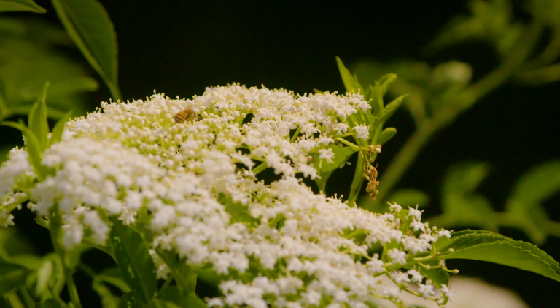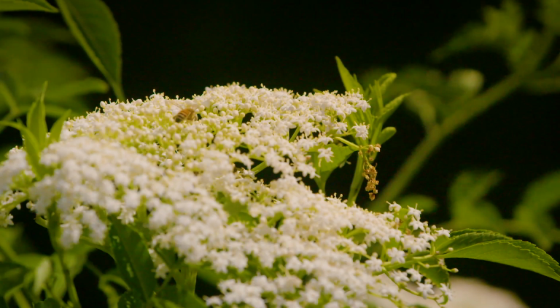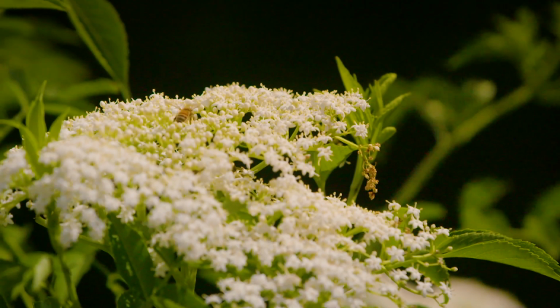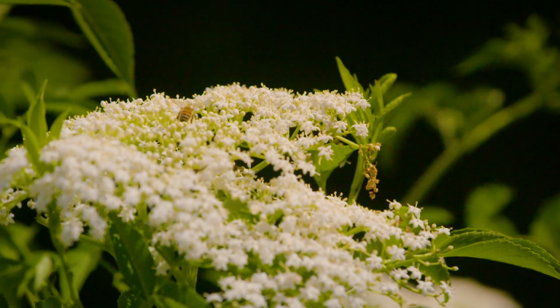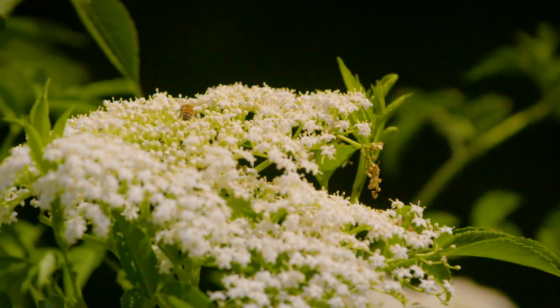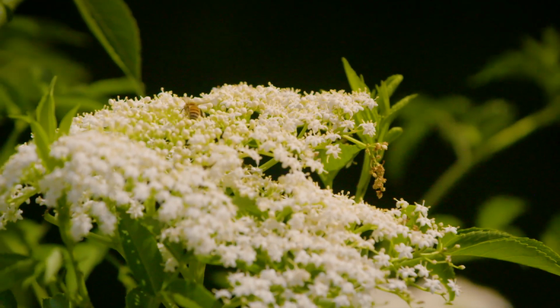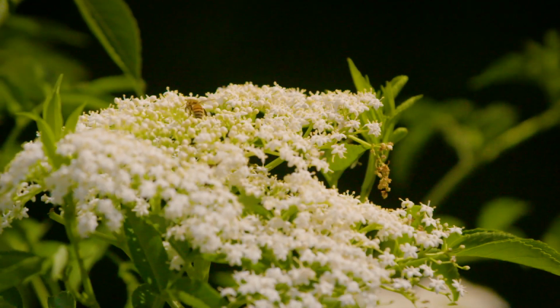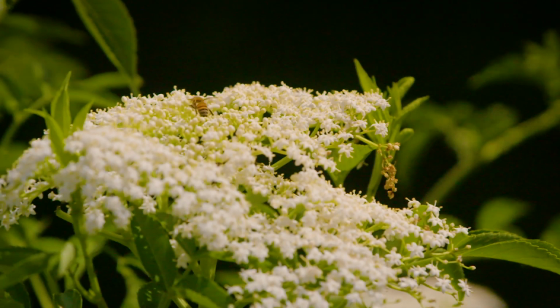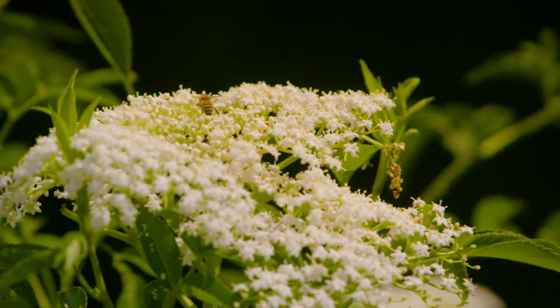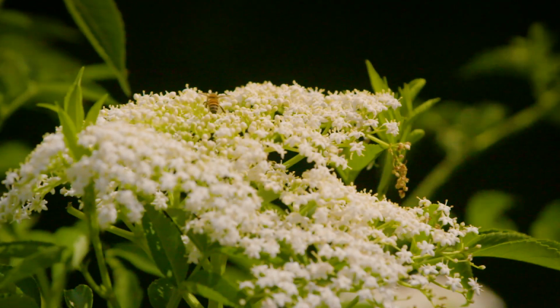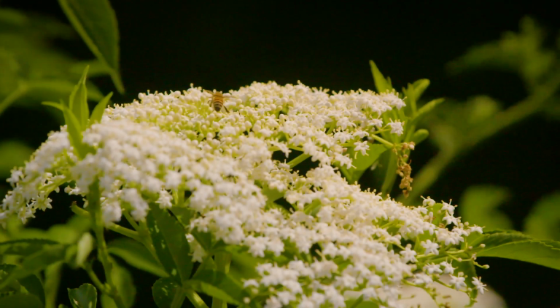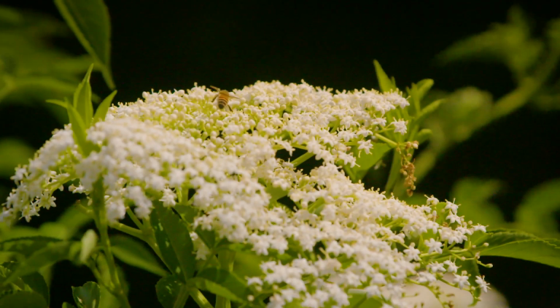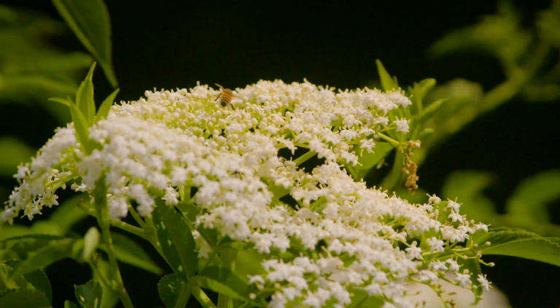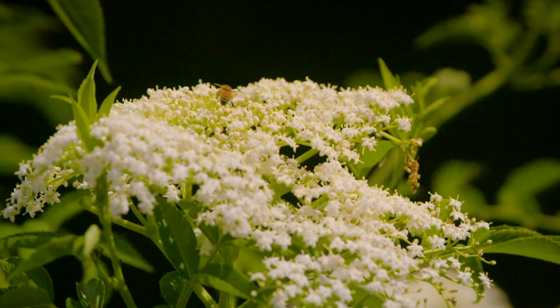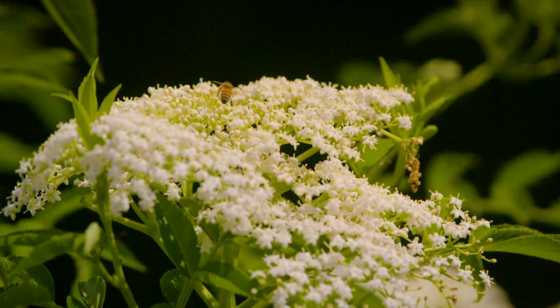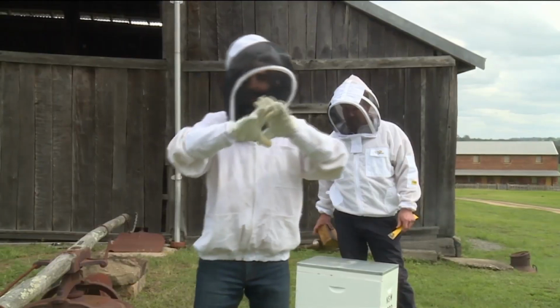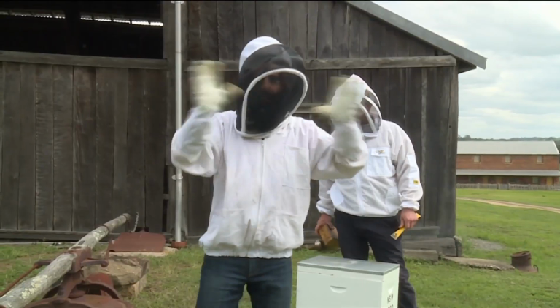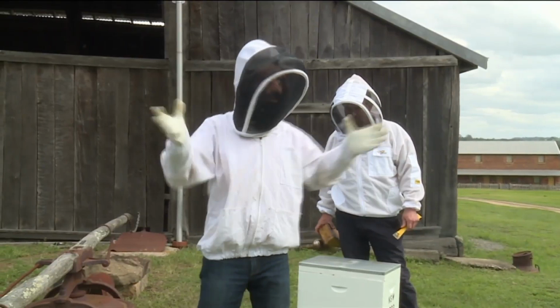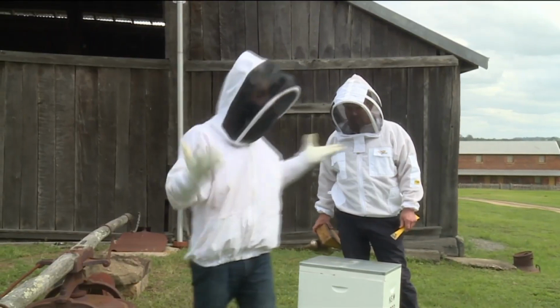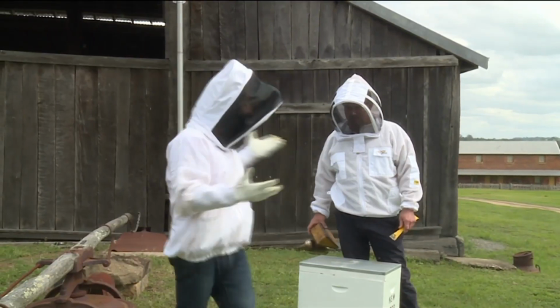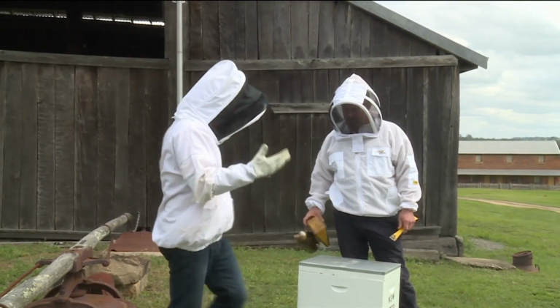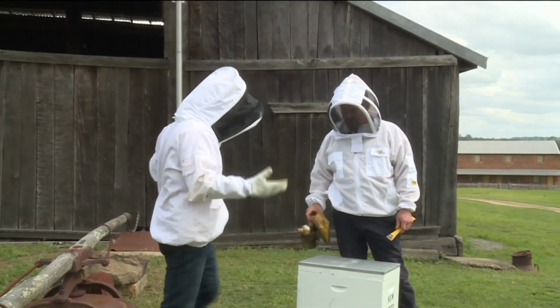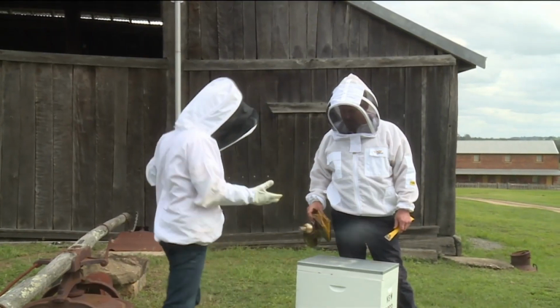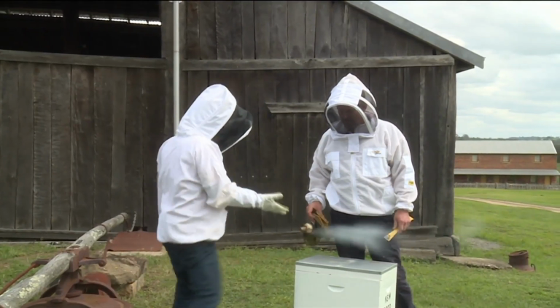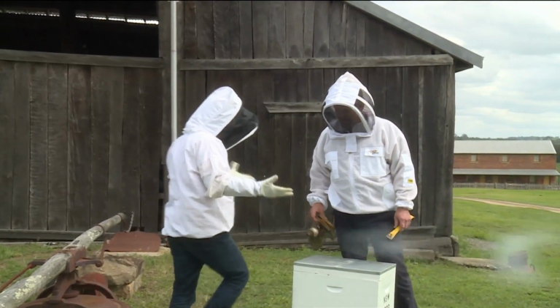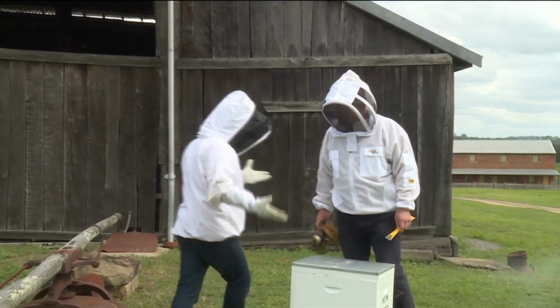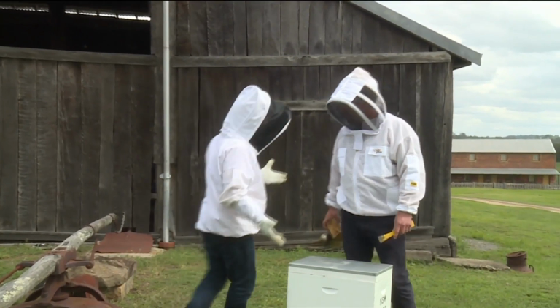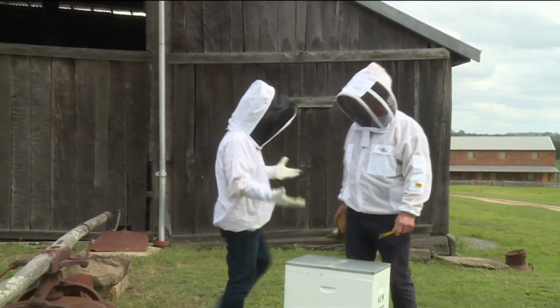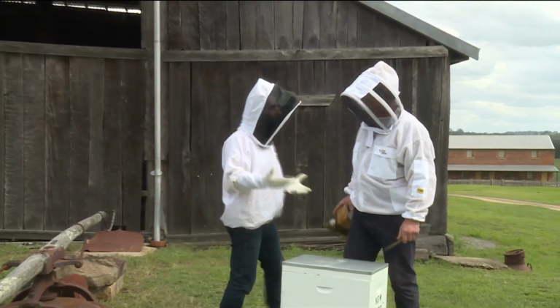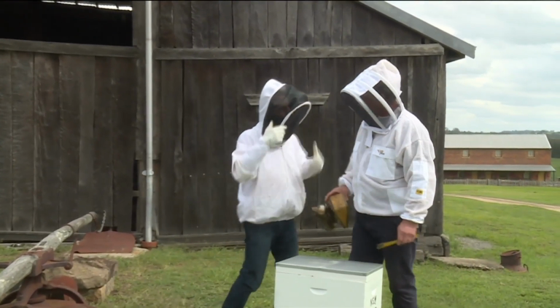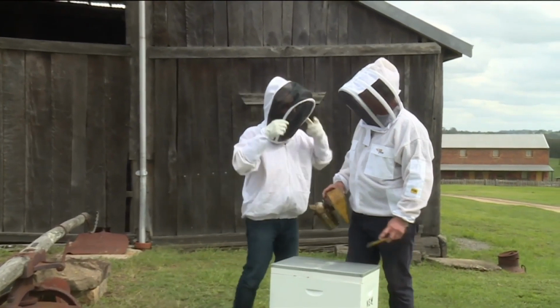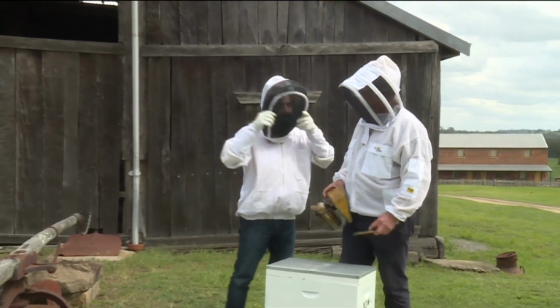We need to think about getting flowers across the whole year. And that way, if we've got flowers the whole year round, then your bees are going to be happy. We'll see you next time.